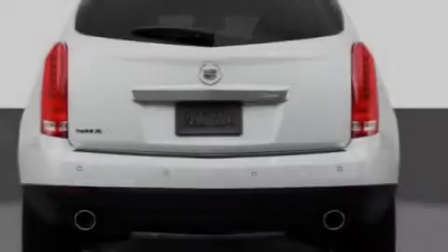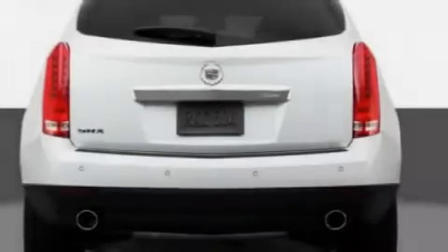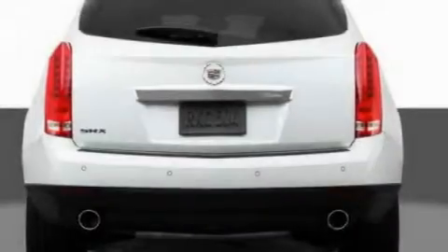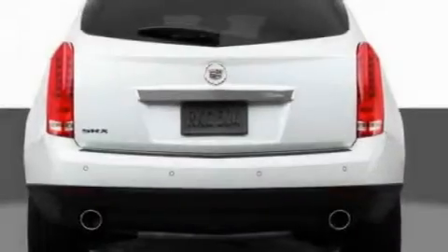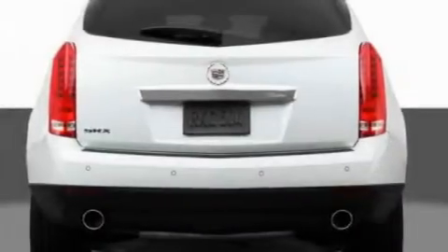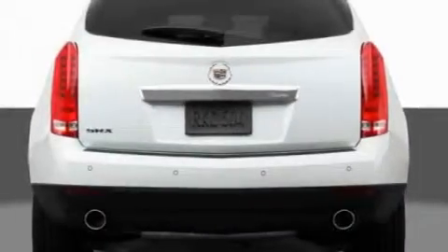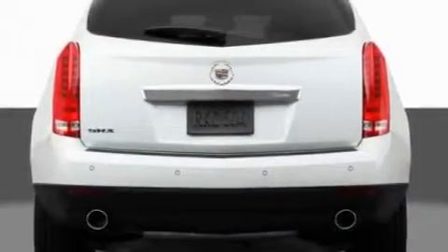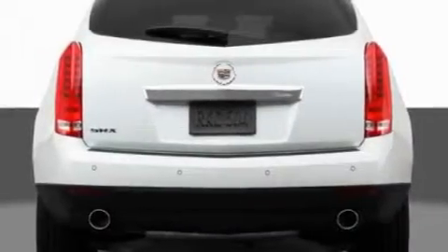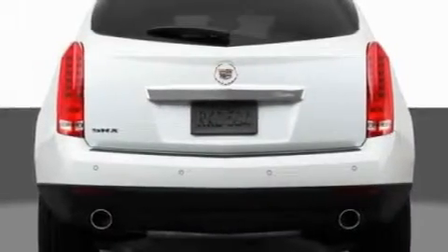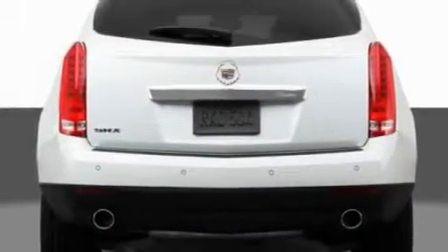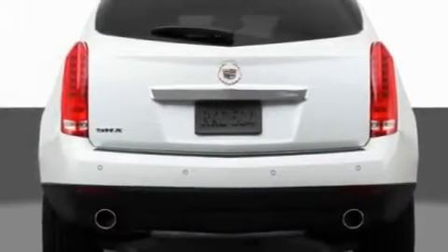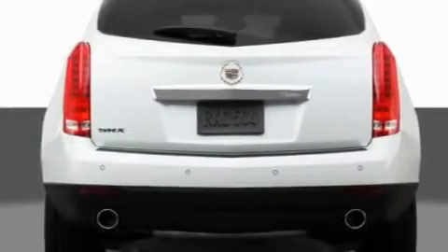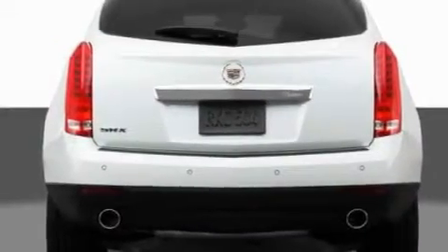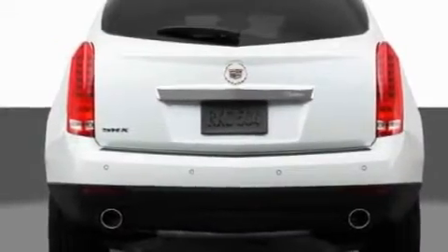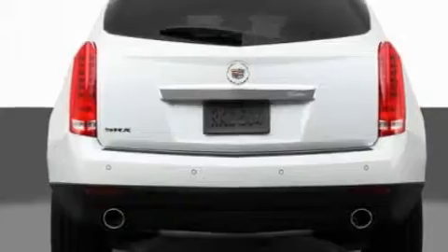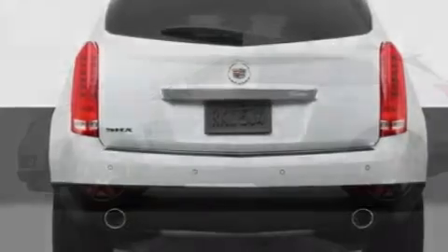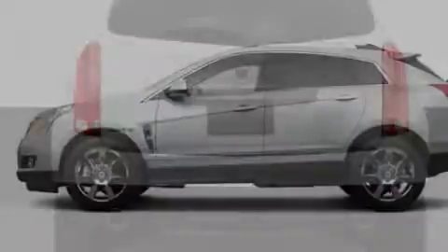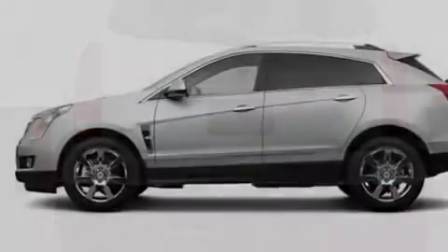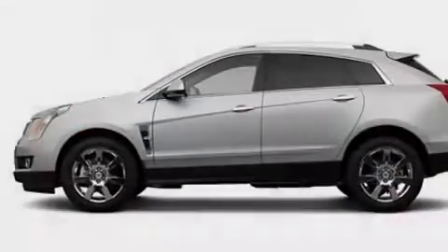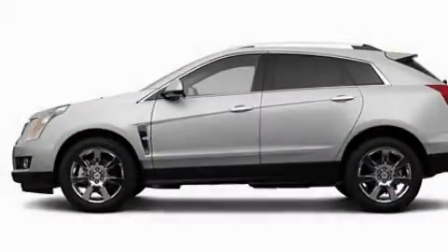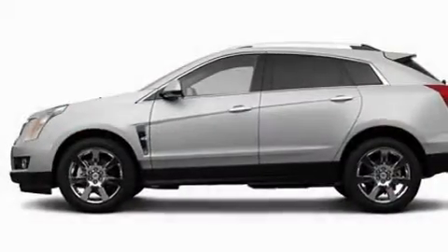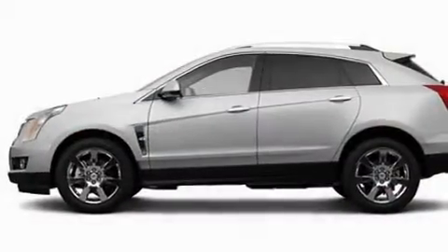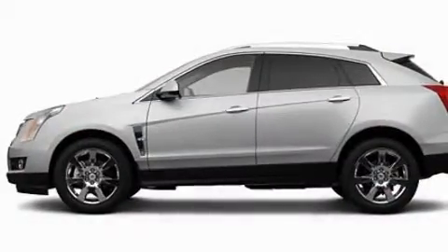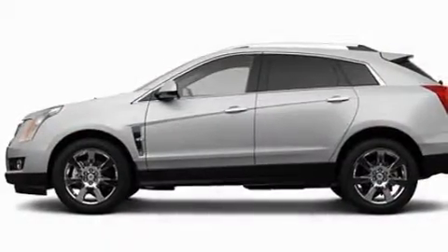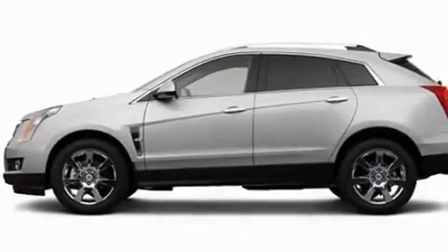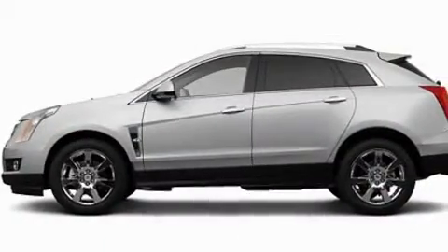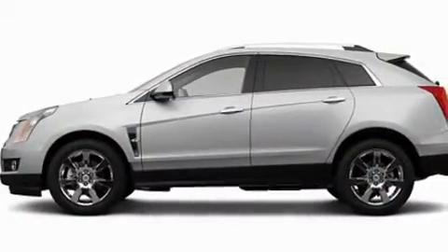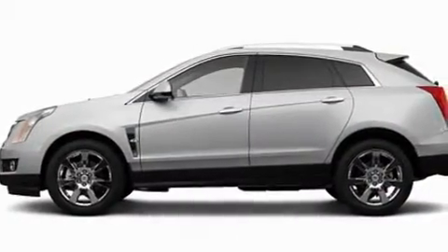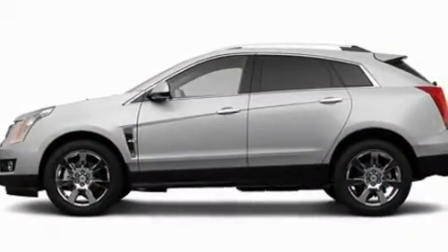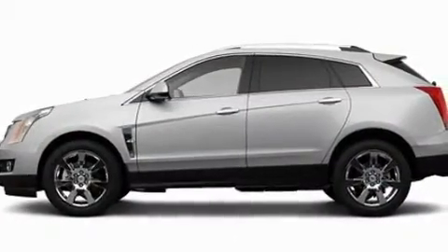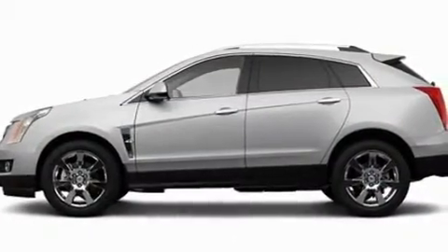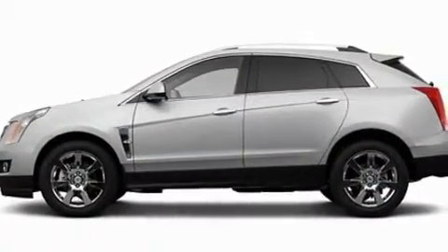An active suspension system. Aluminum wheels. A low tire pressure indicator. A sunroof. And an anti-theft protection system.